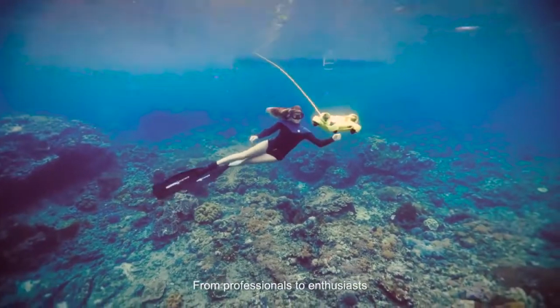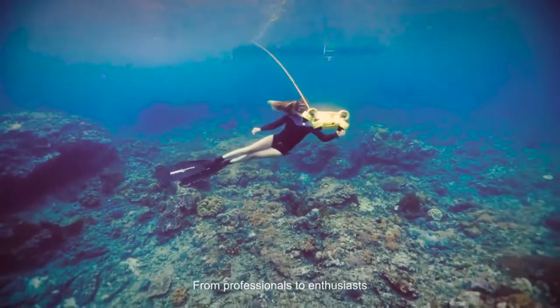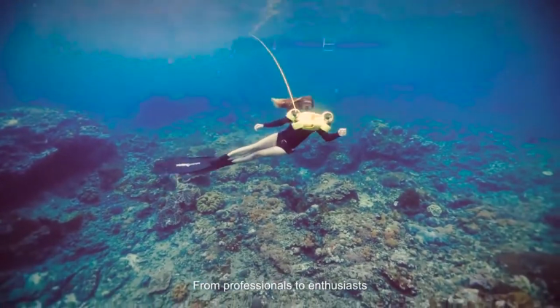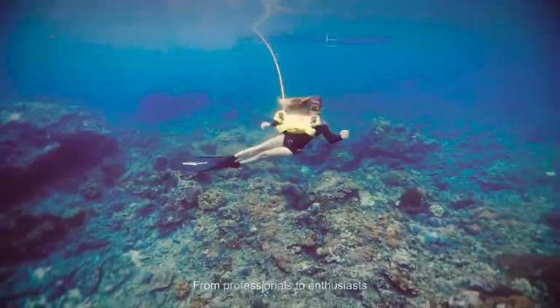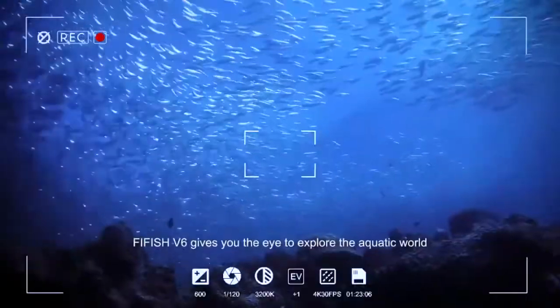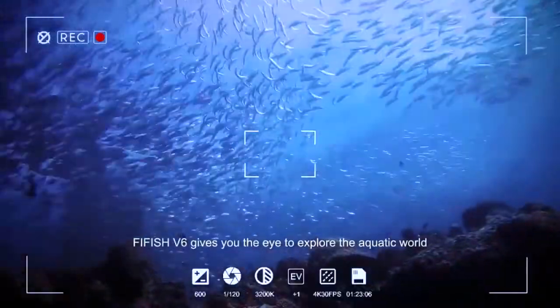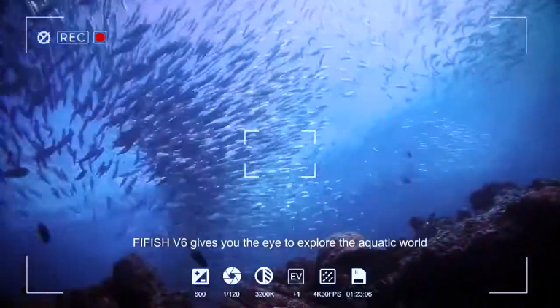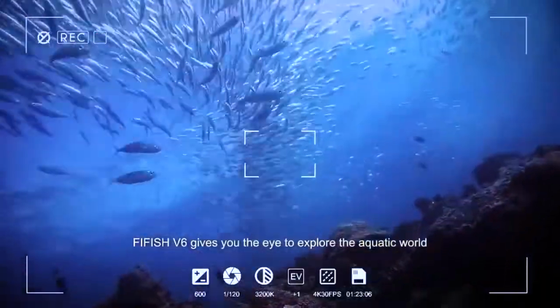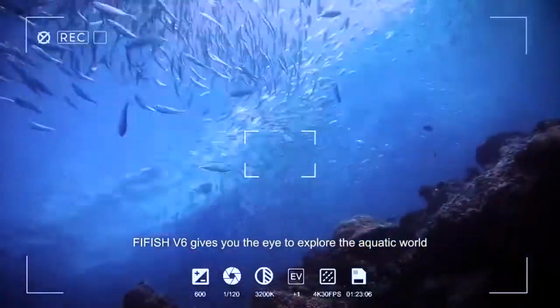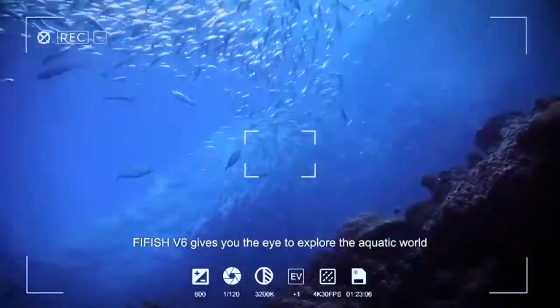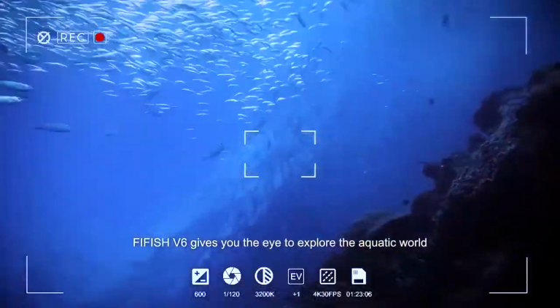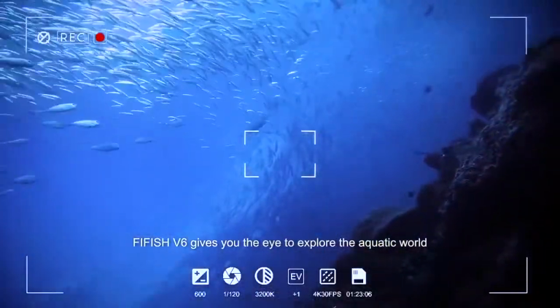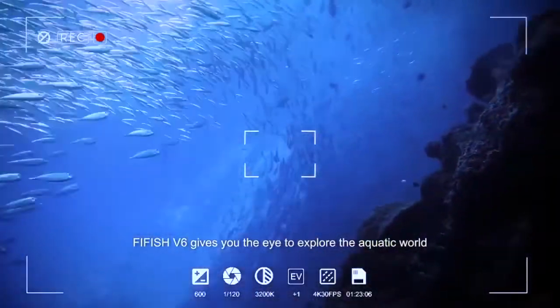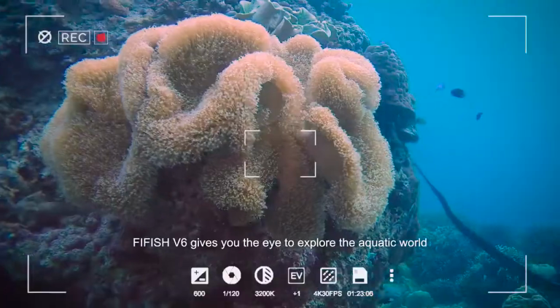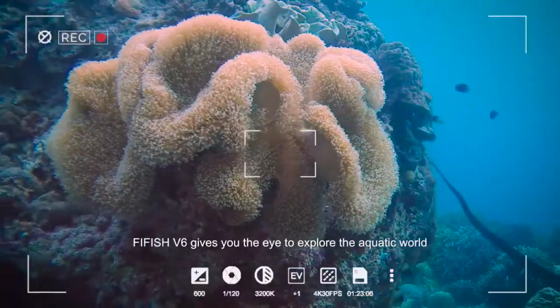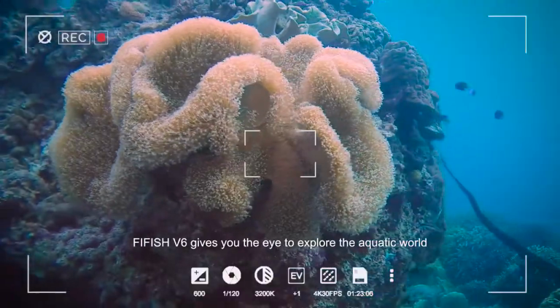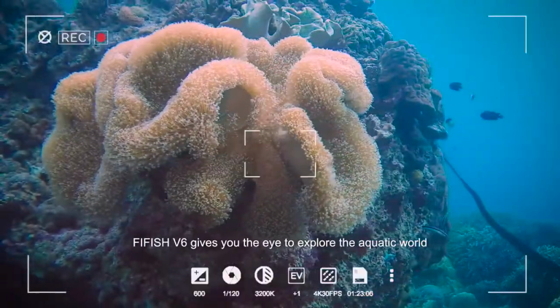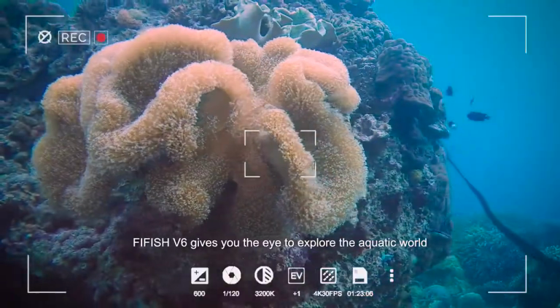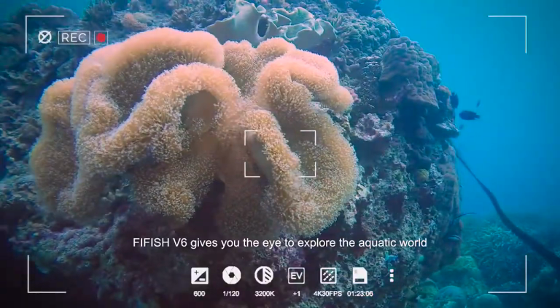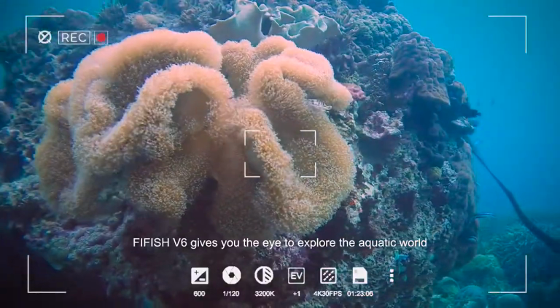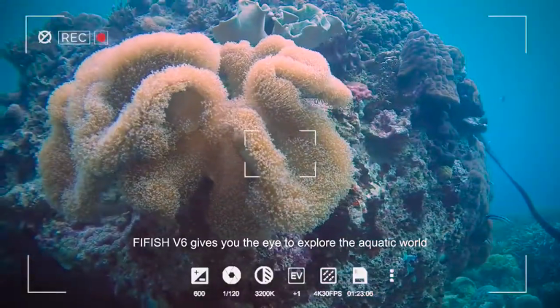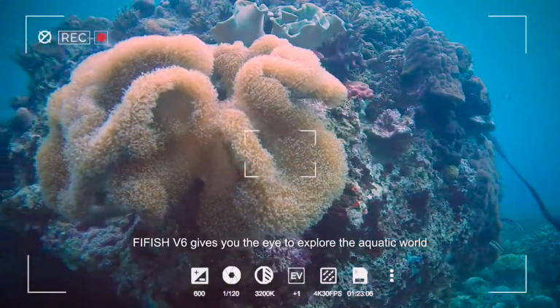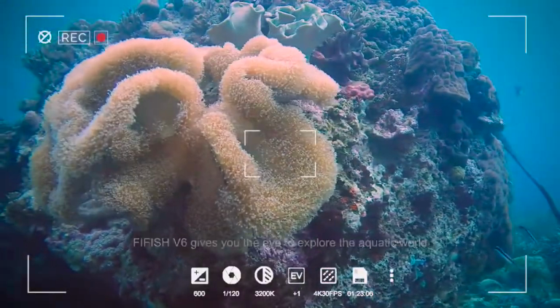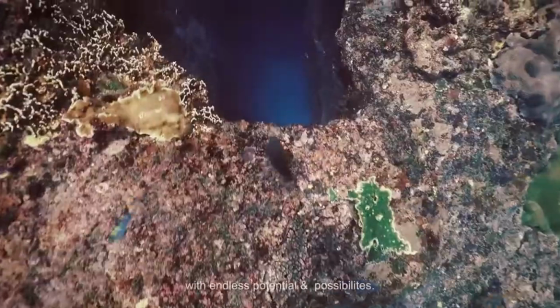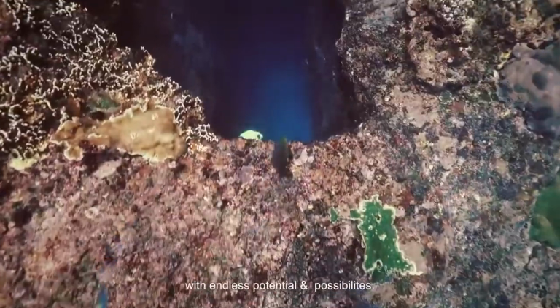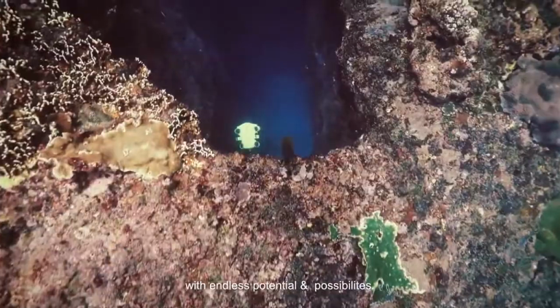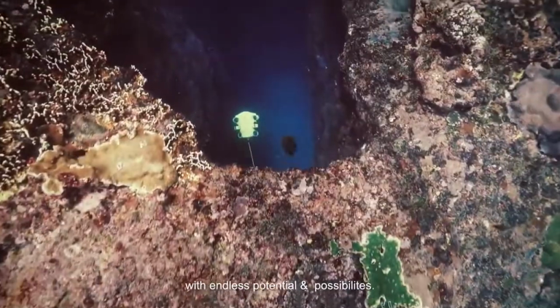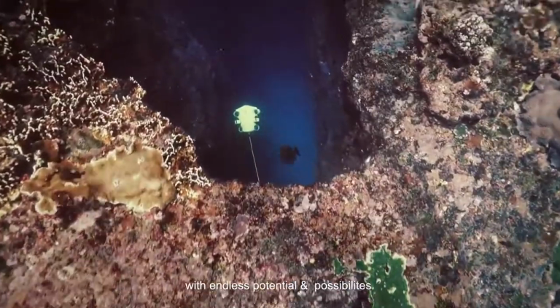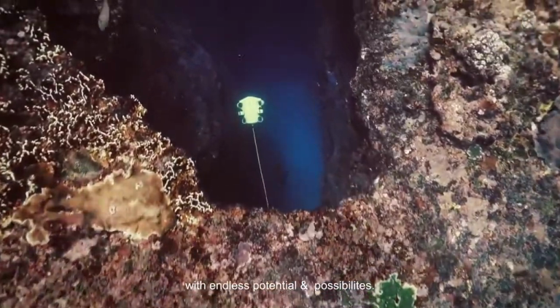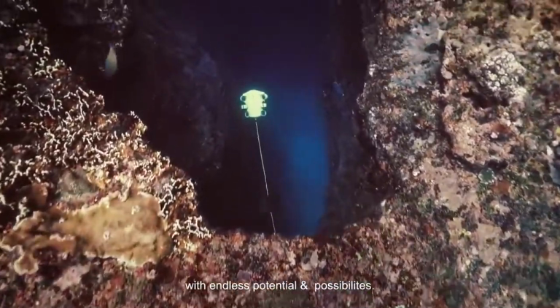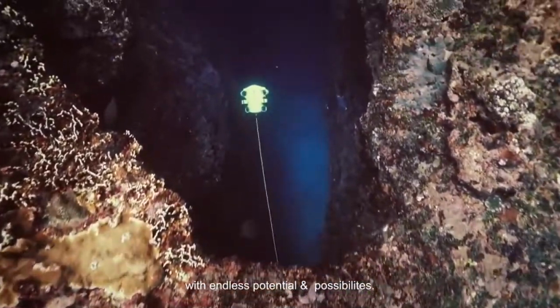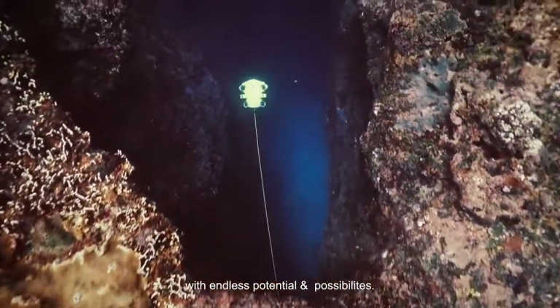Trust the V6 to perform these activities with ease and excellence. From professionals to enthusiasts, the Fifish V6 gives you the eye to explore the aquatic world with endless potential and possibilities.